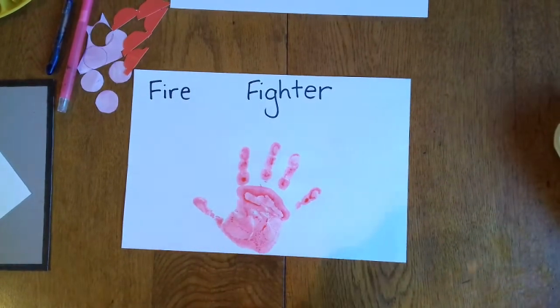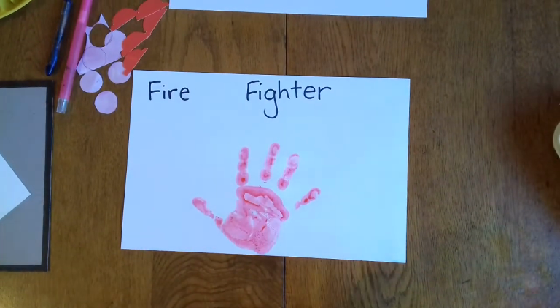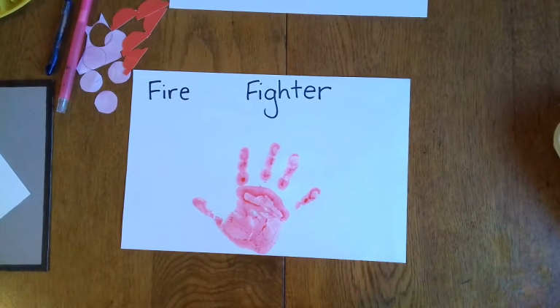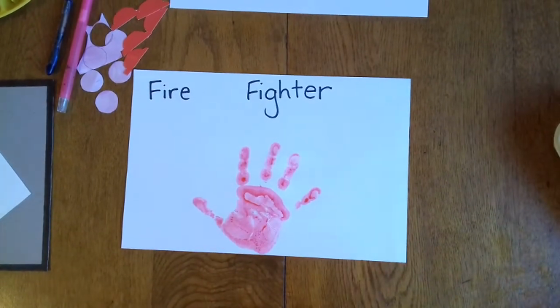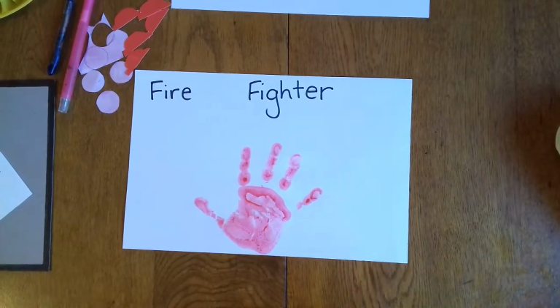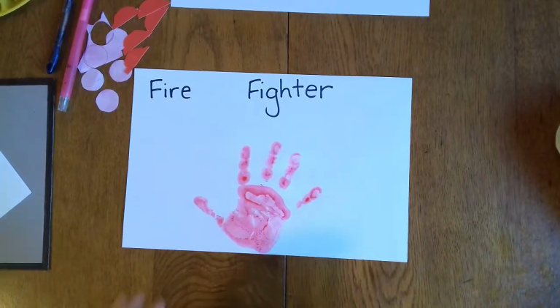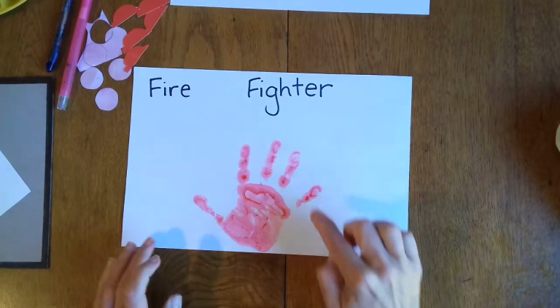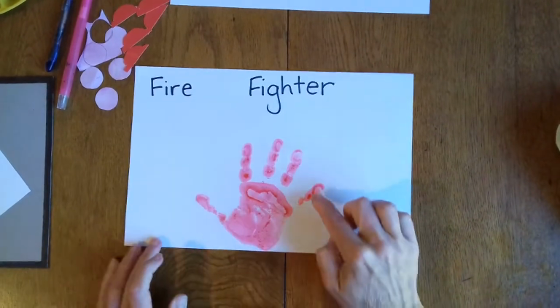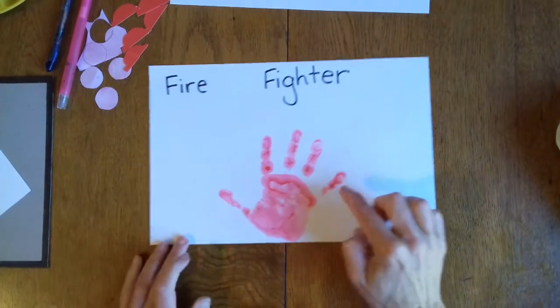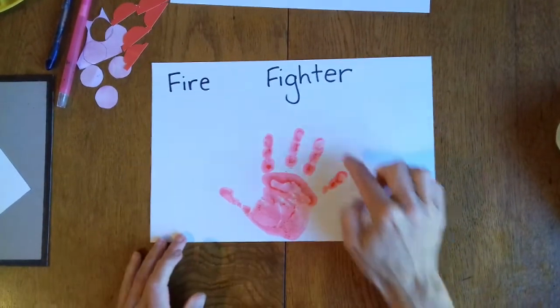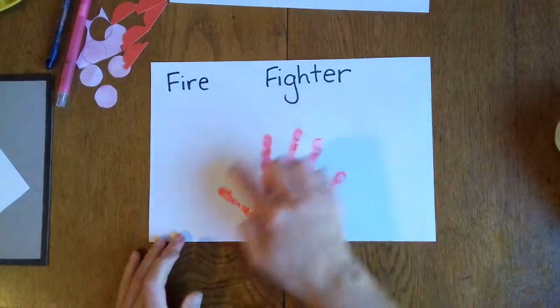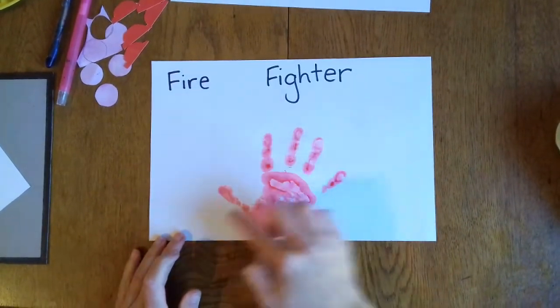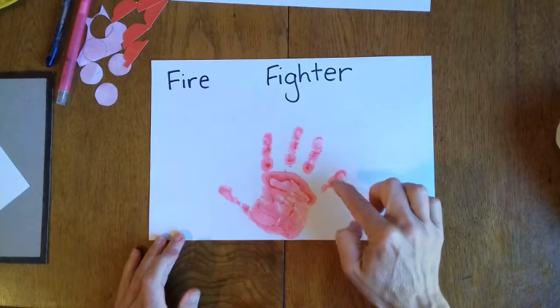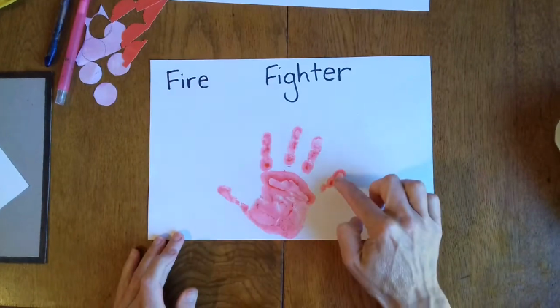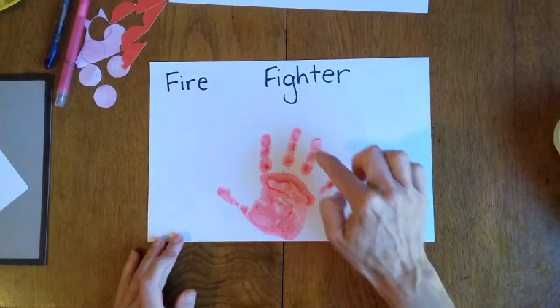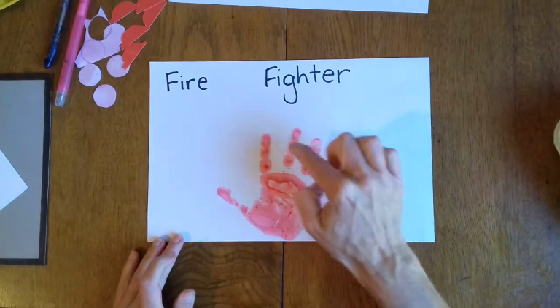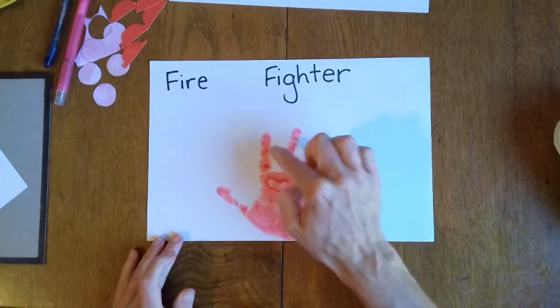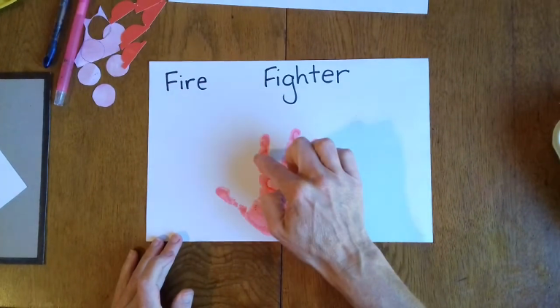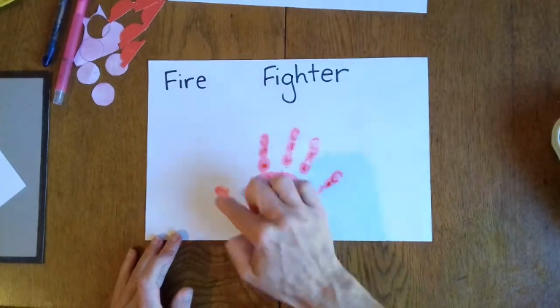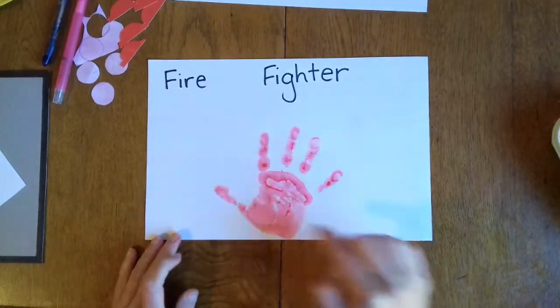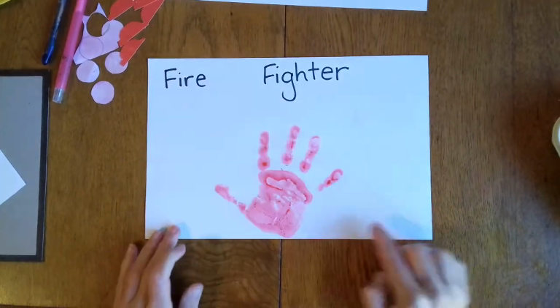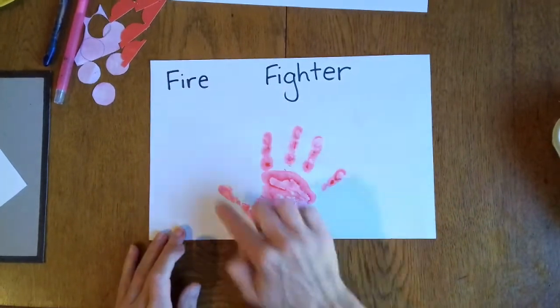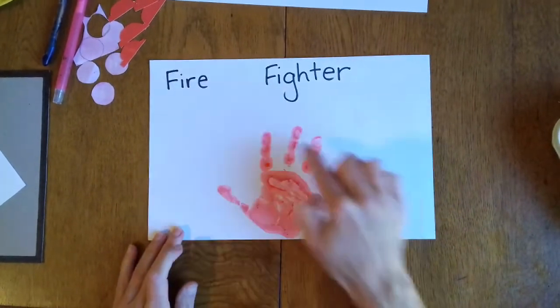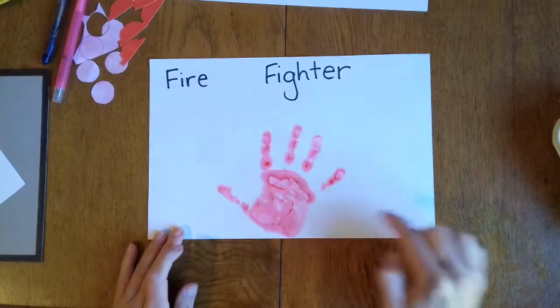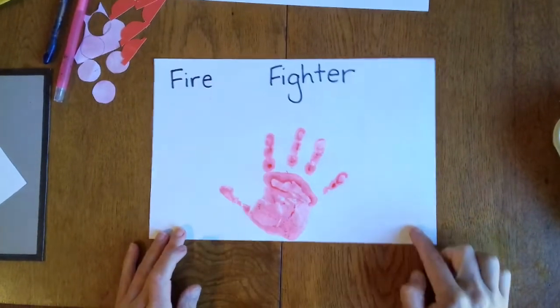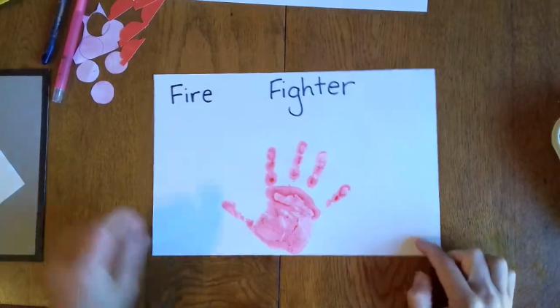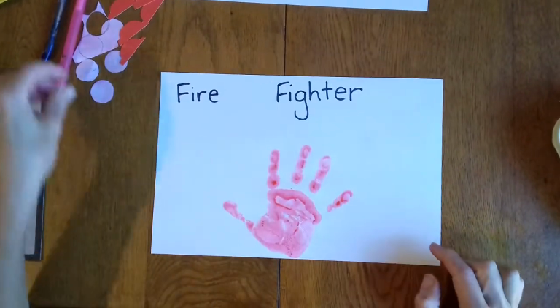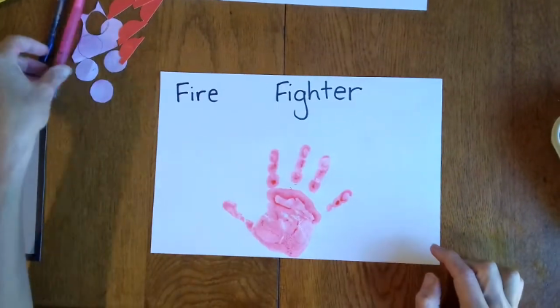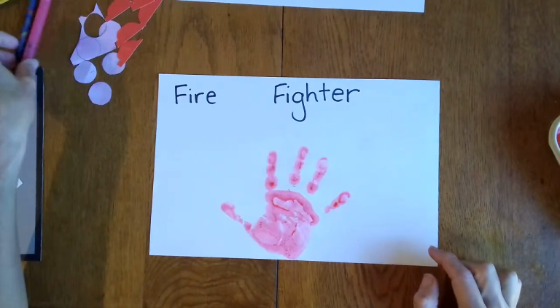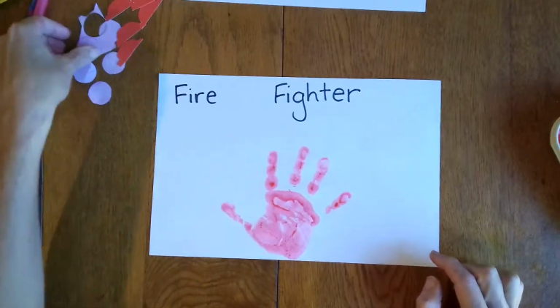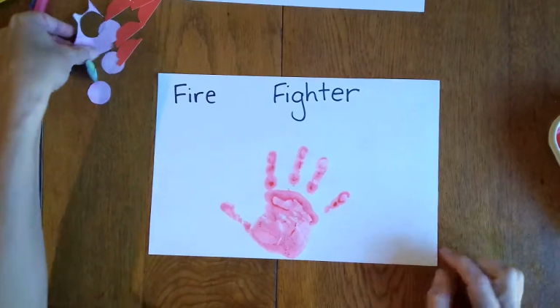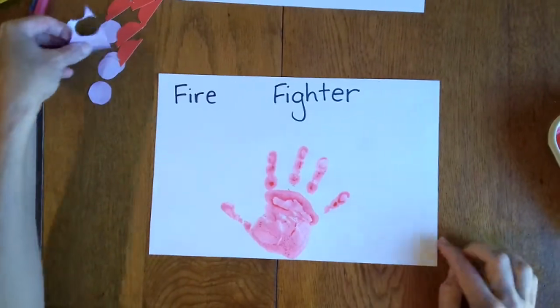Now remember when we're counting — five fingers: one, two, three, four, five. Now these are going to be five little firefighters.